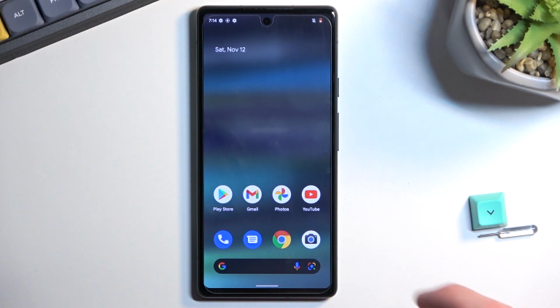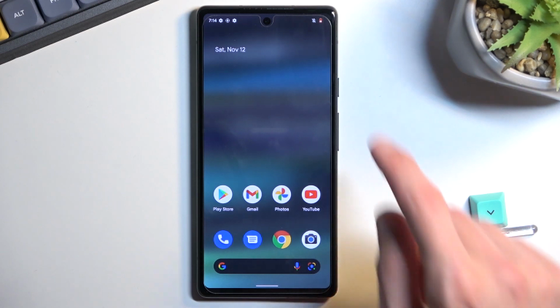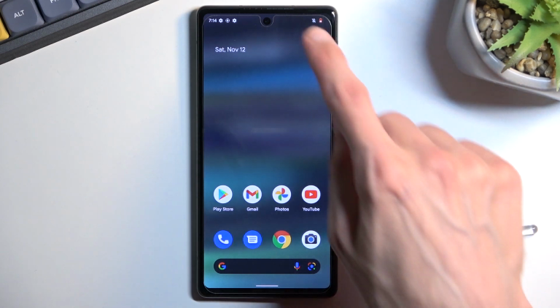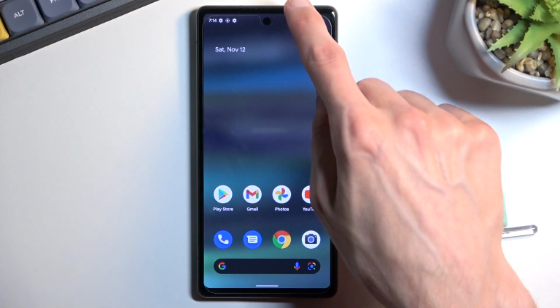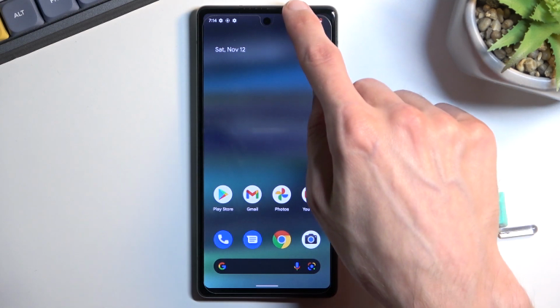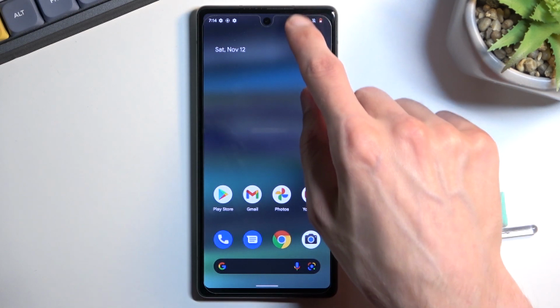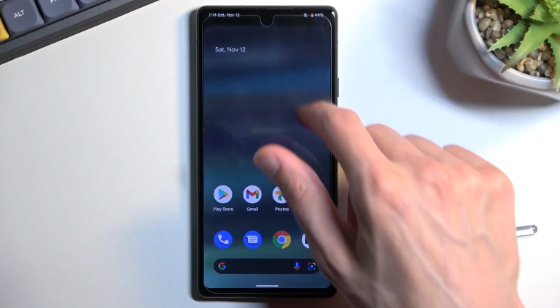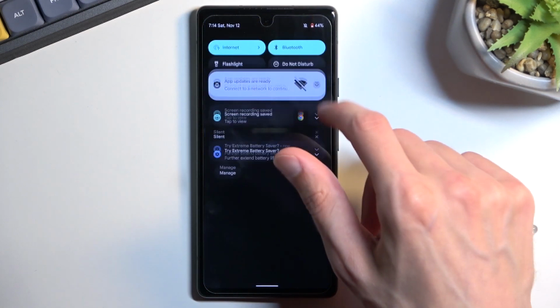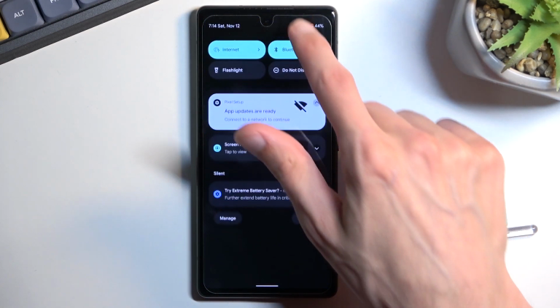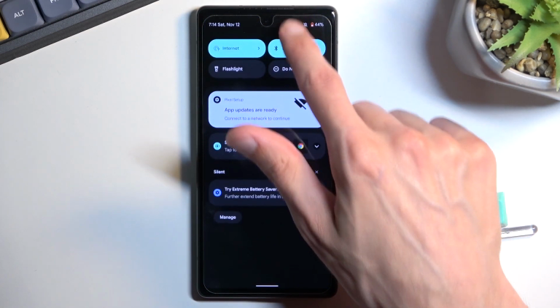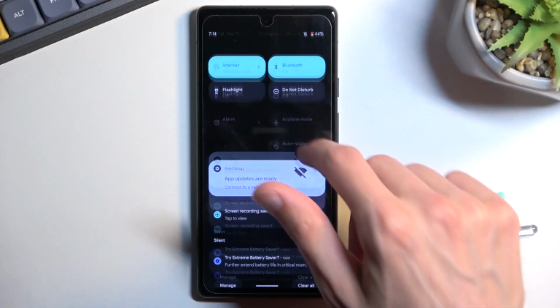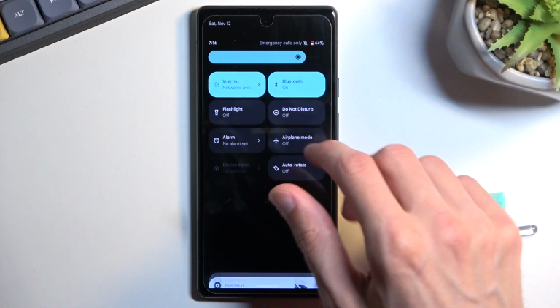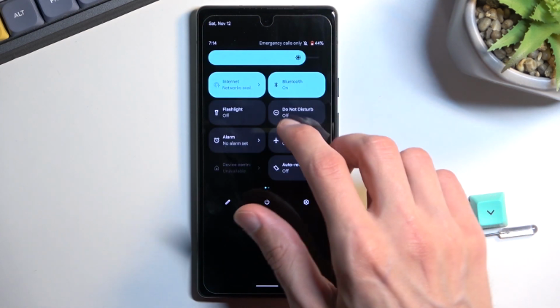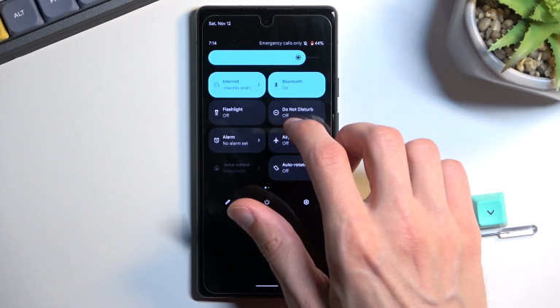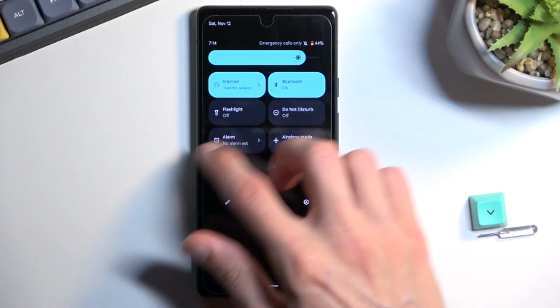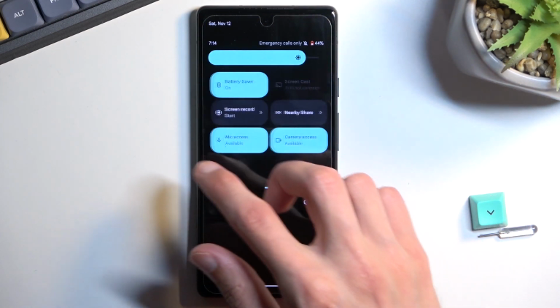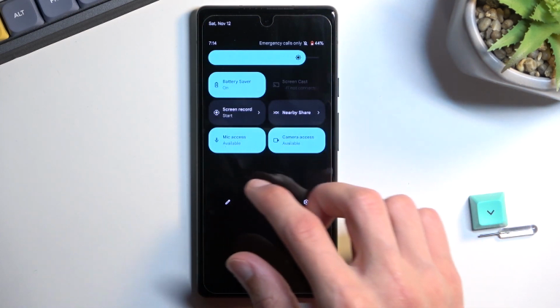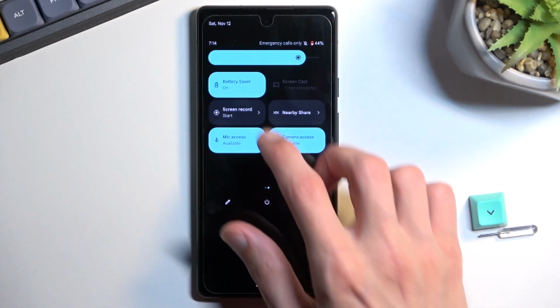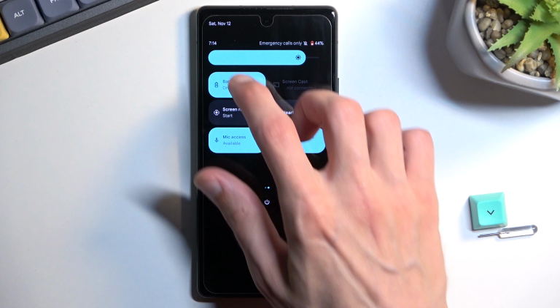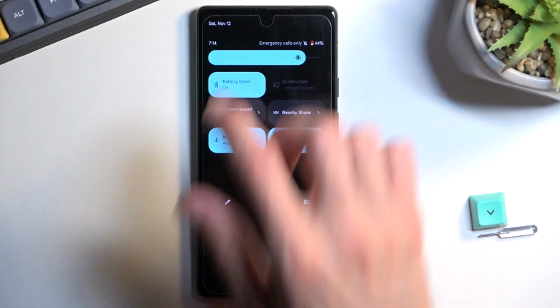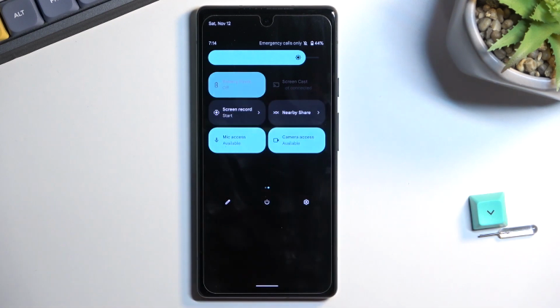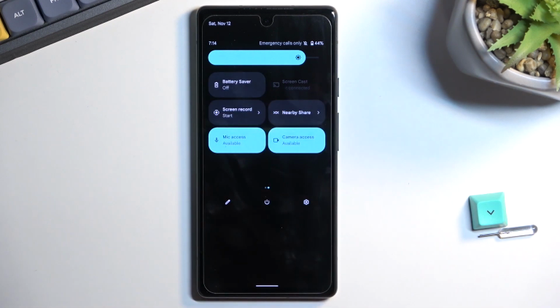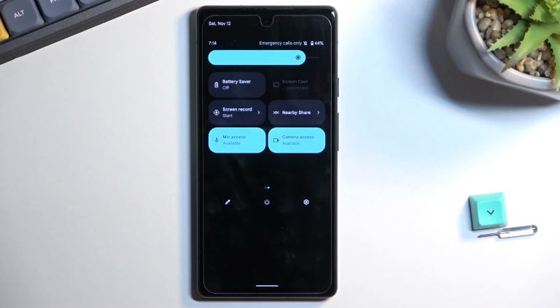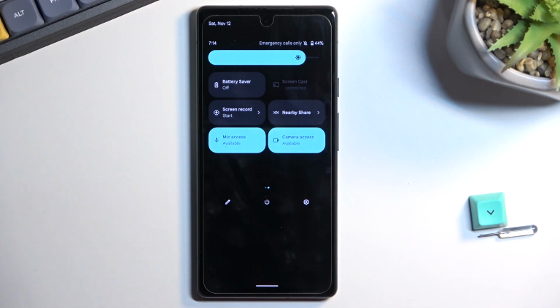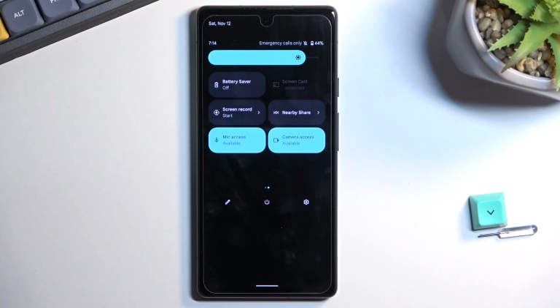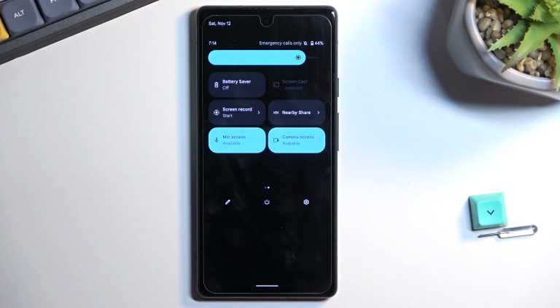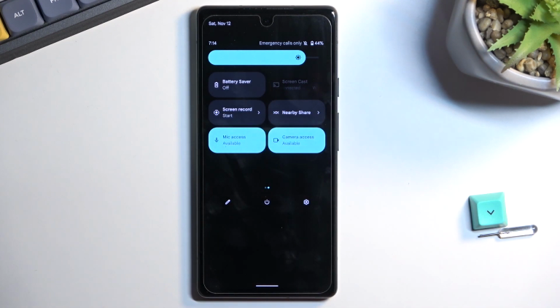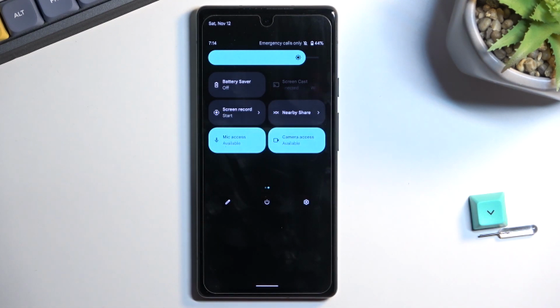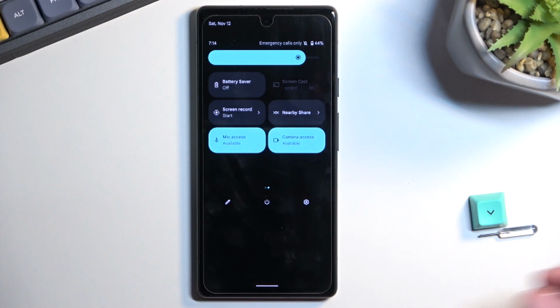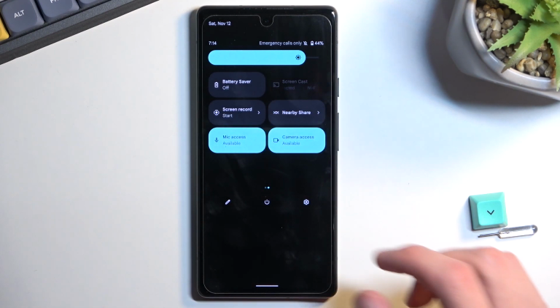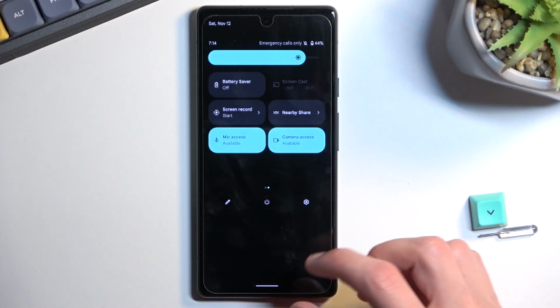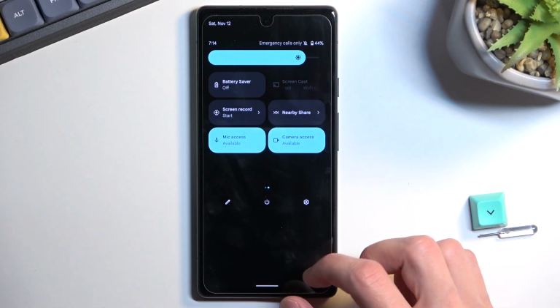Once you're done with your power saving mode, you can turn it off by just finding the toggle, tapping on it again, and that's it.